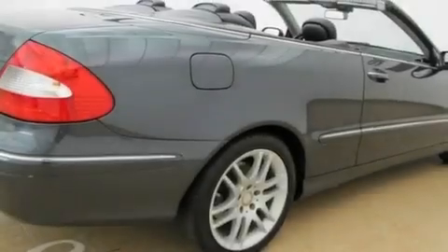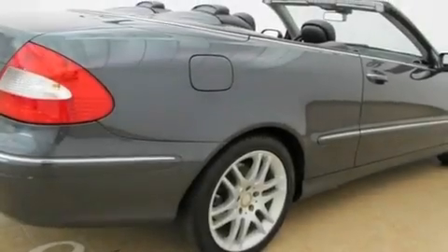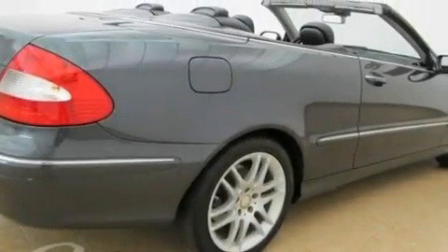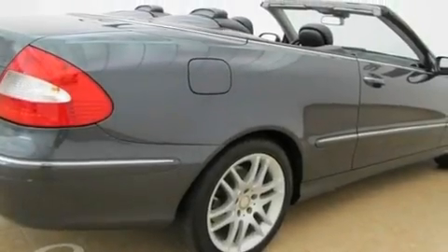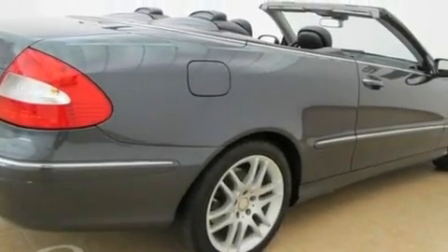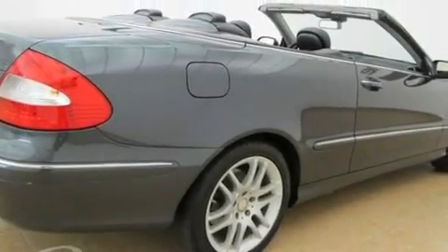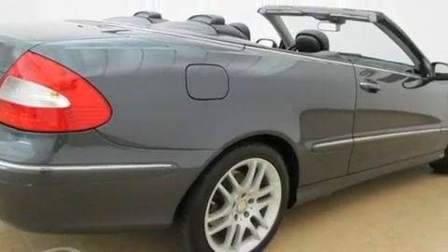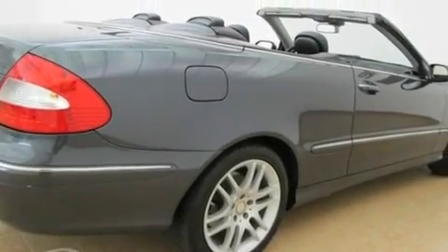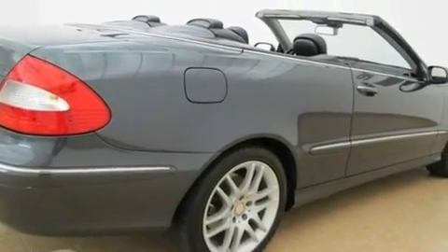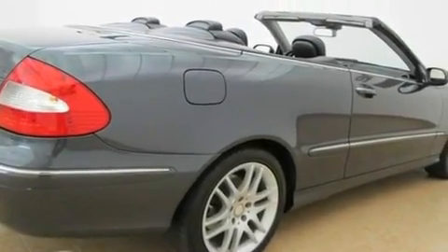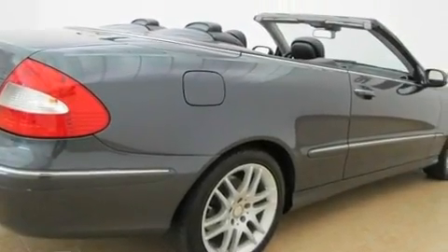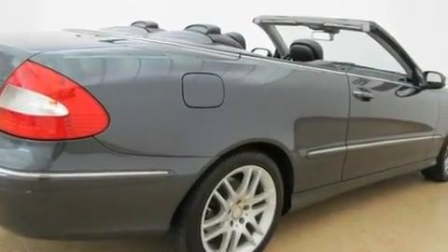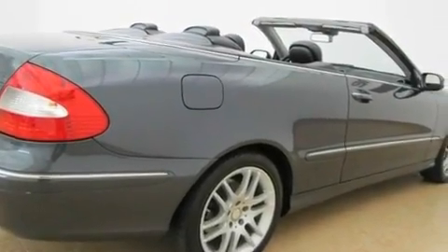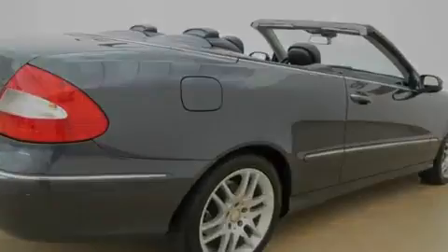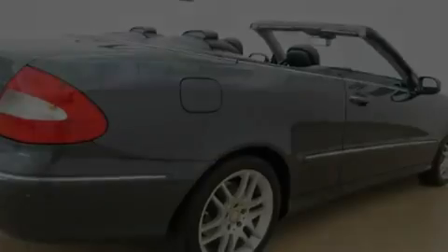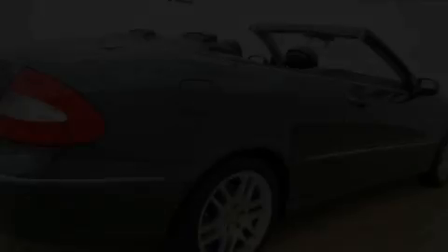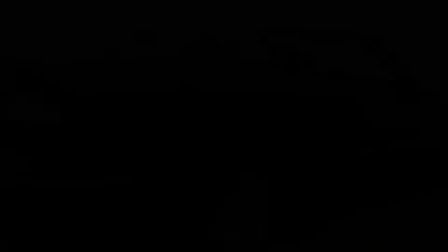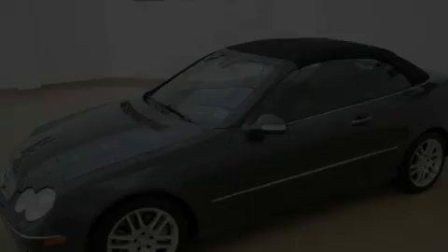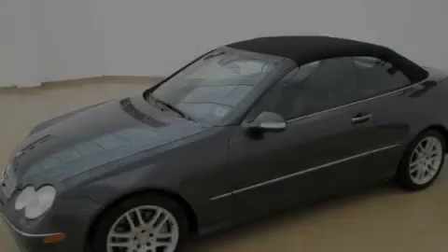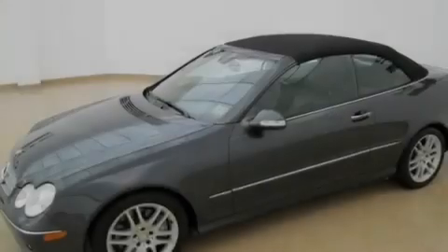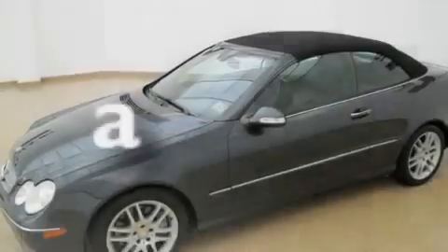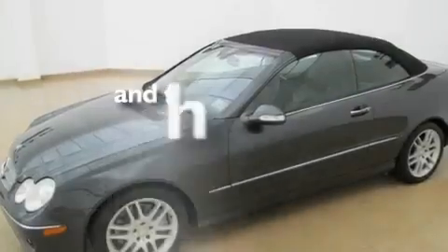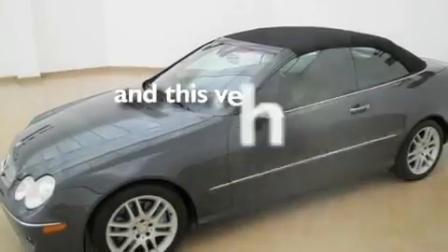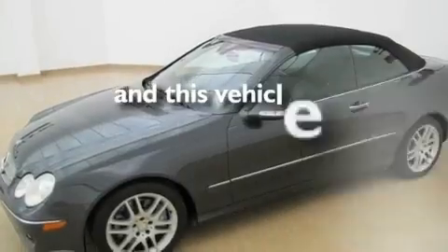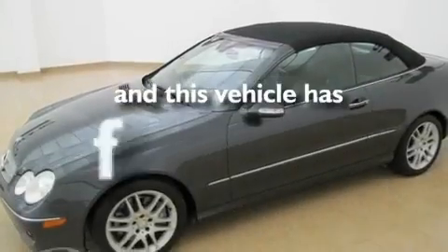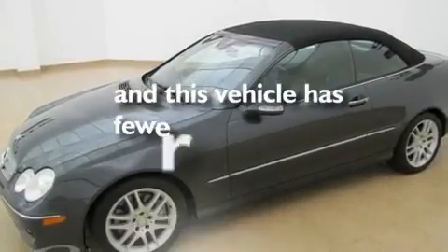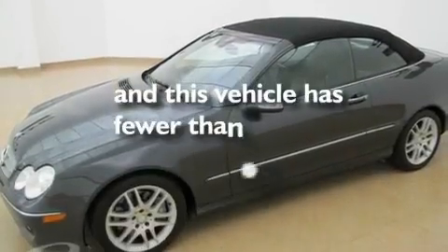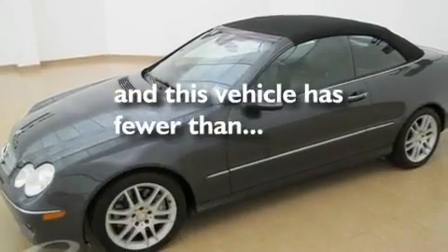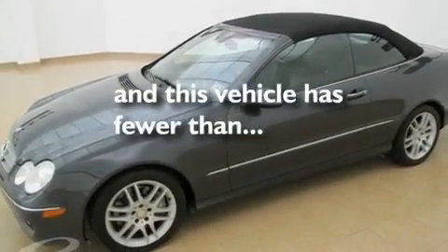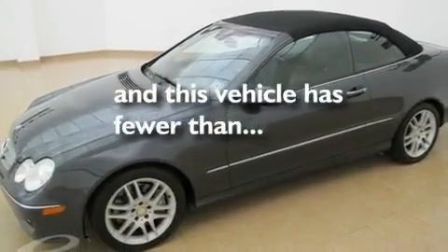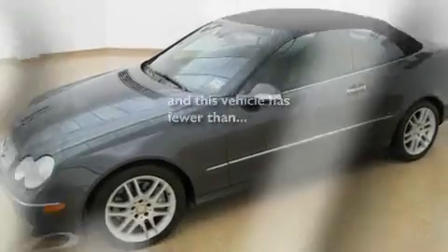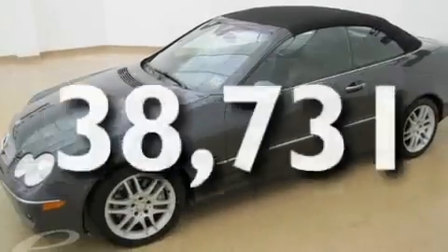Additional features include aluminum wheels, convertible rollover protection, heated front seats, and this vehicle has fewer than 39,000 miles on the odometer.